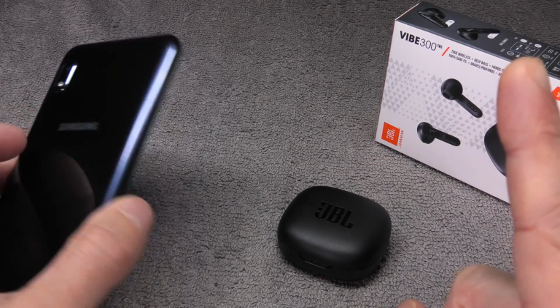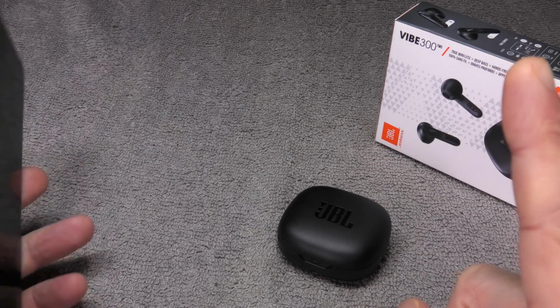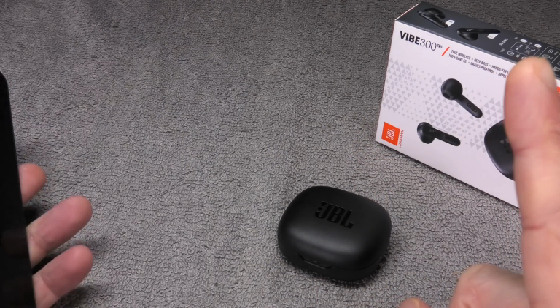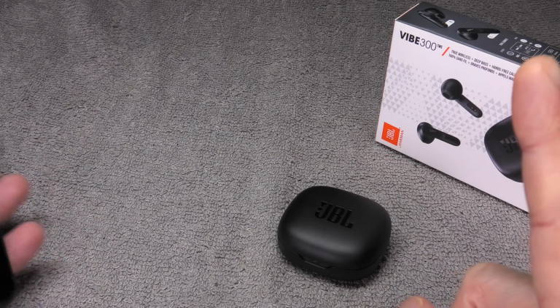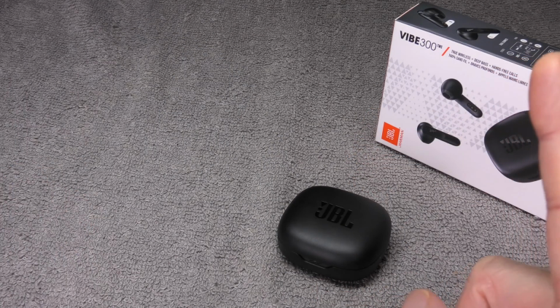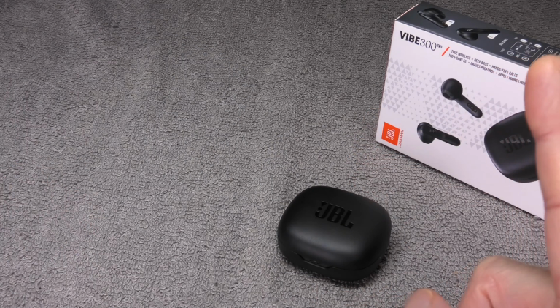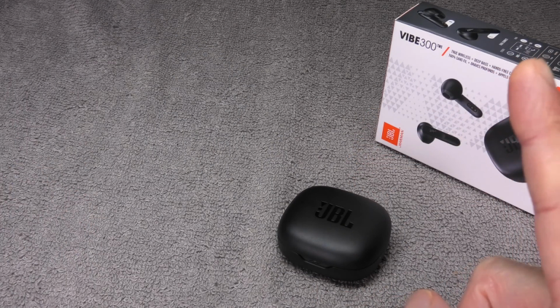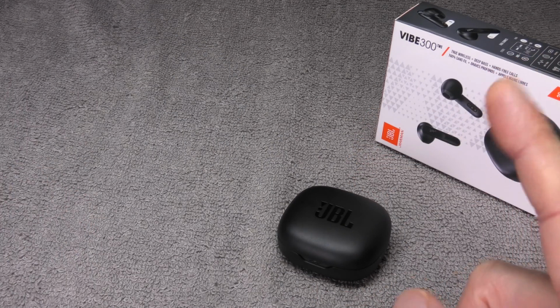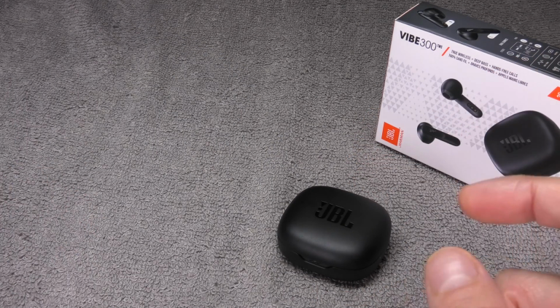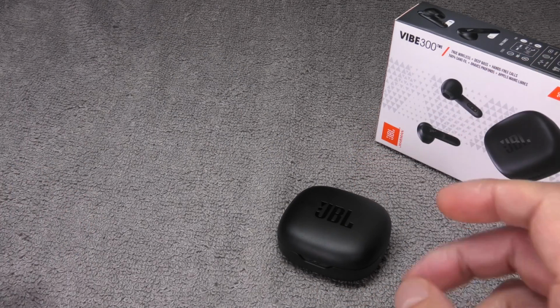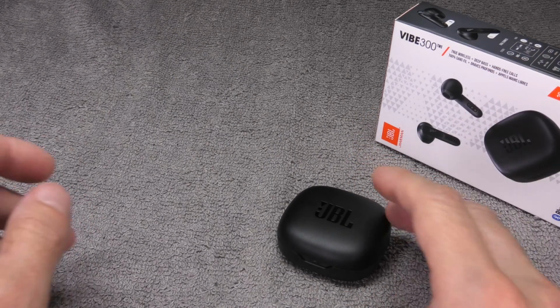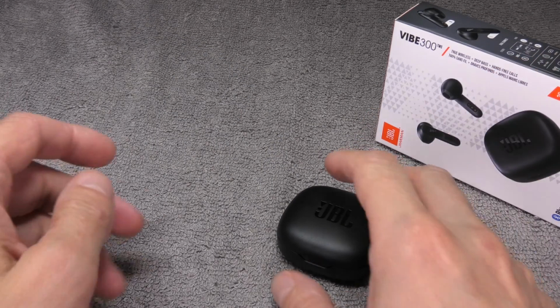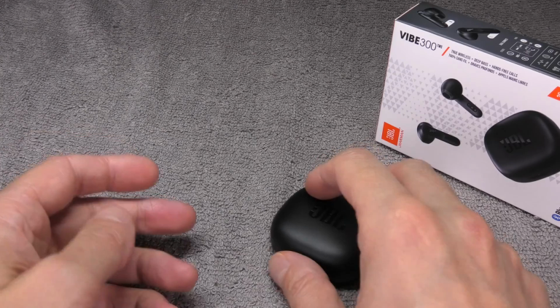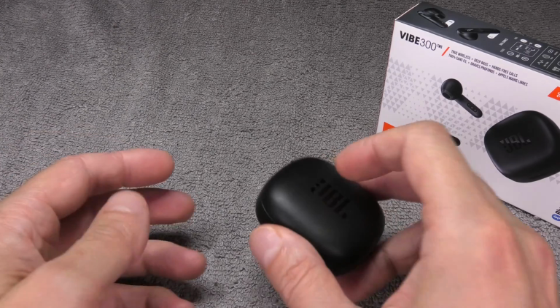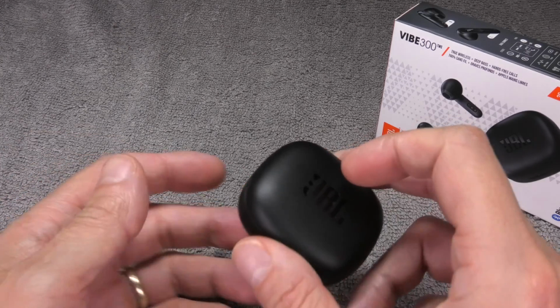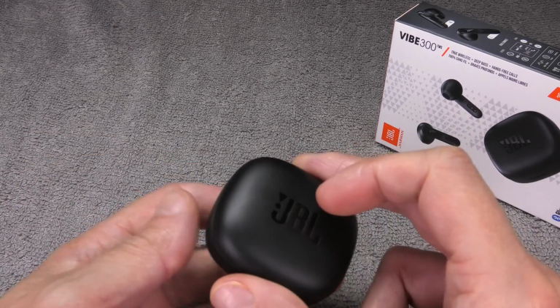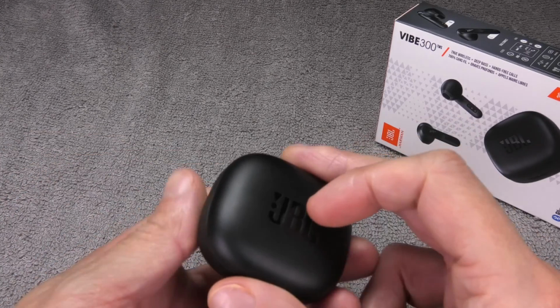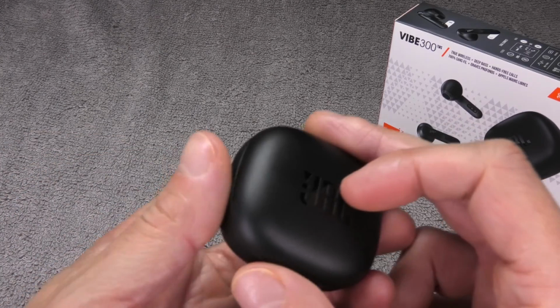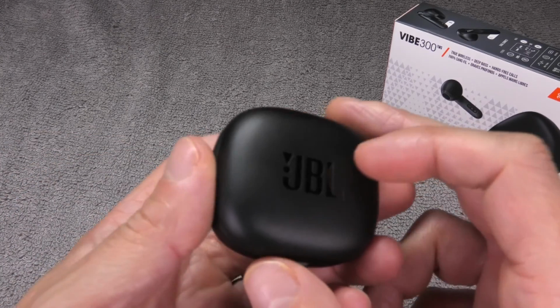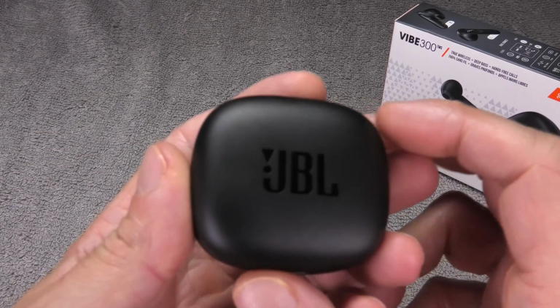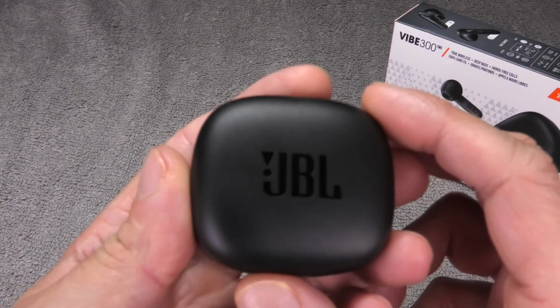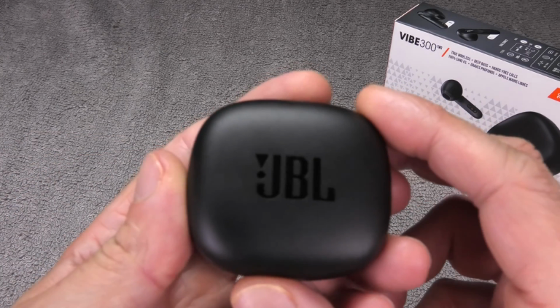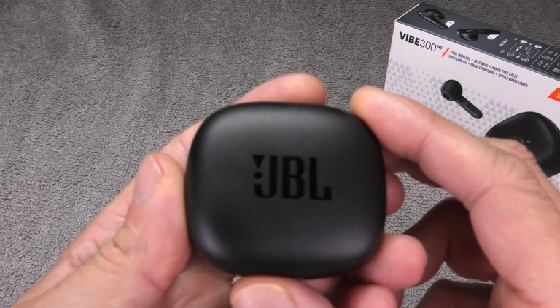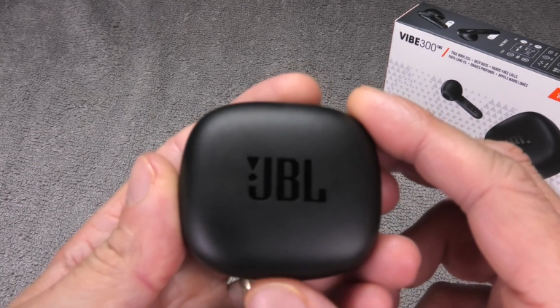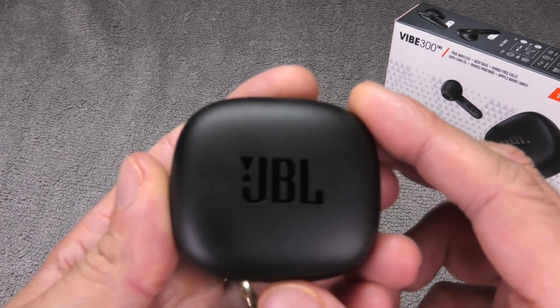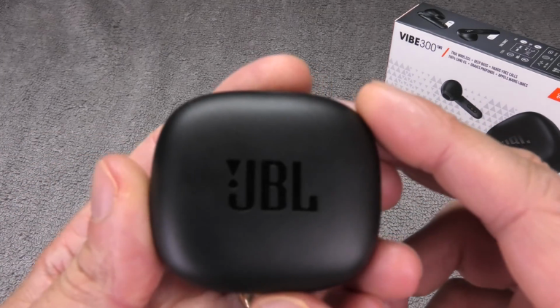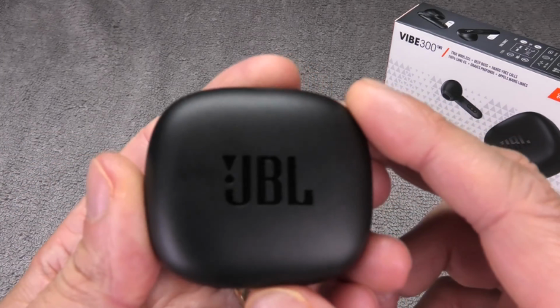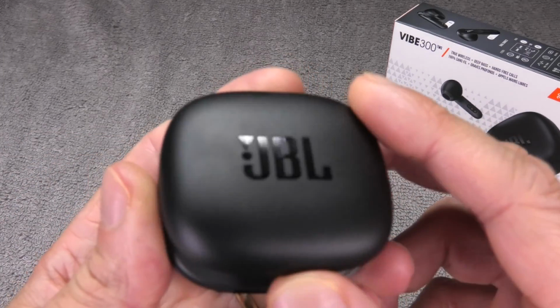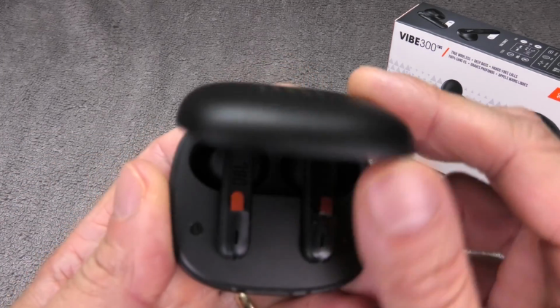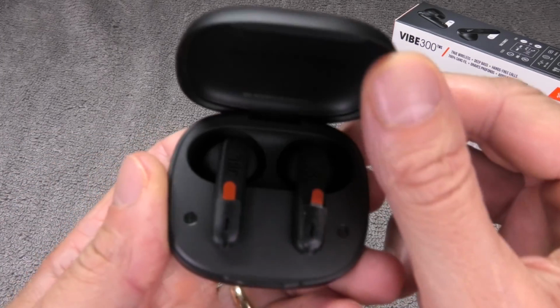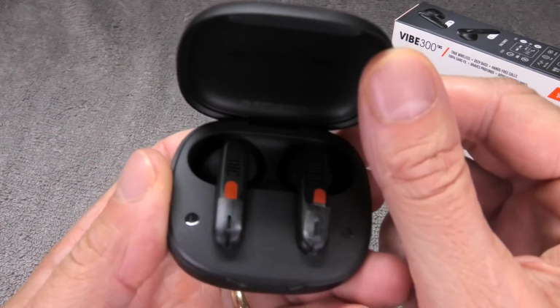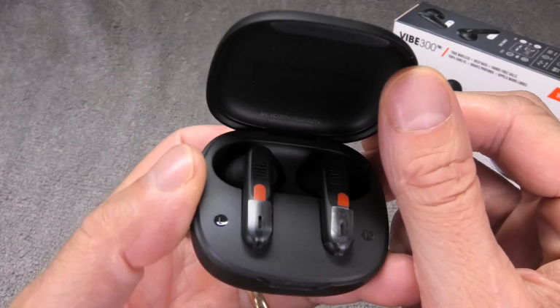In case you want to pair your earbuds to an iPhone, then I suggest my video here in the upper right corner. But now let's get started right away.